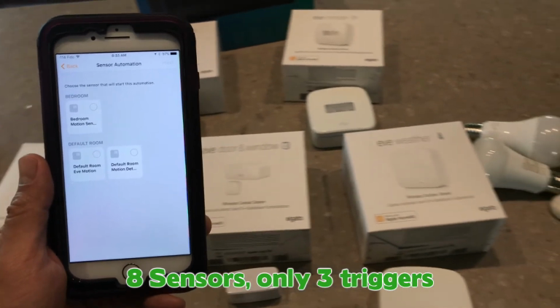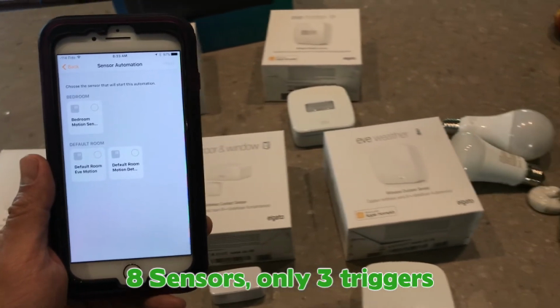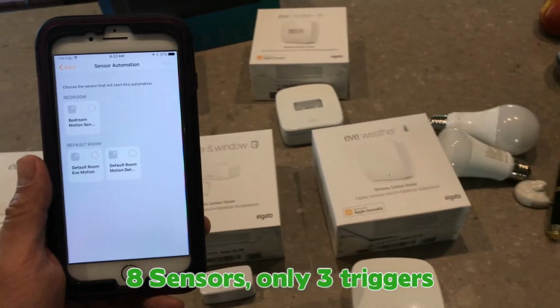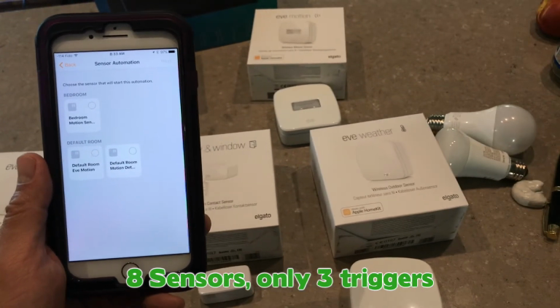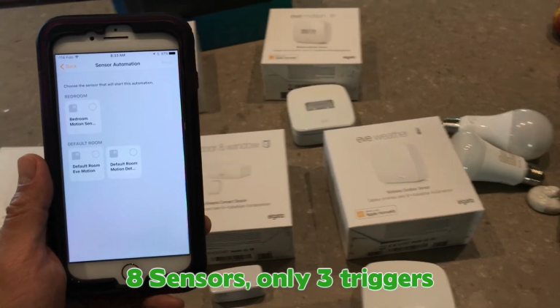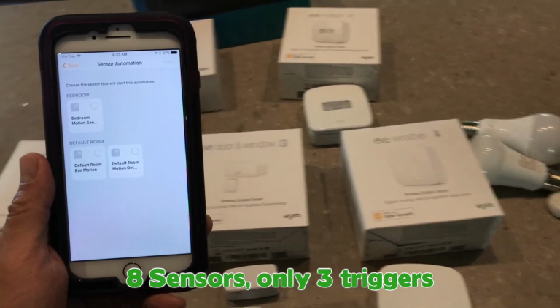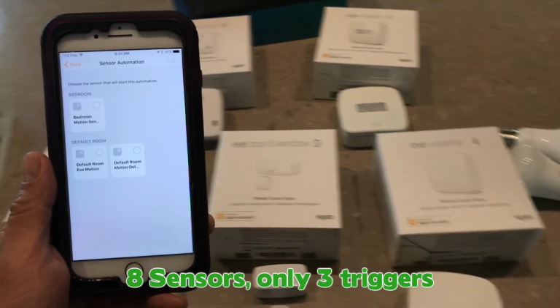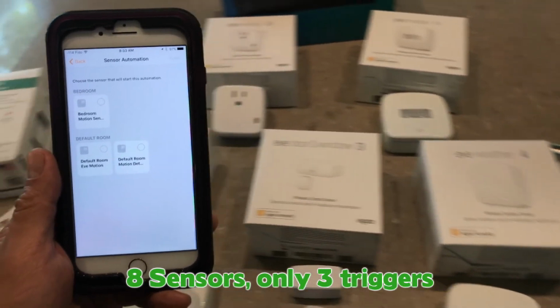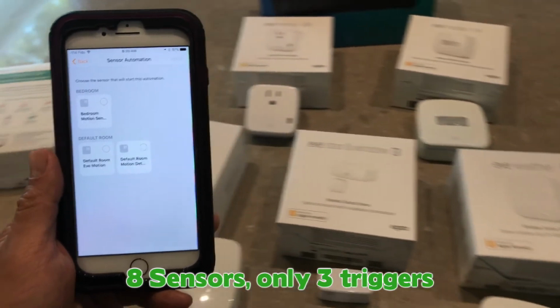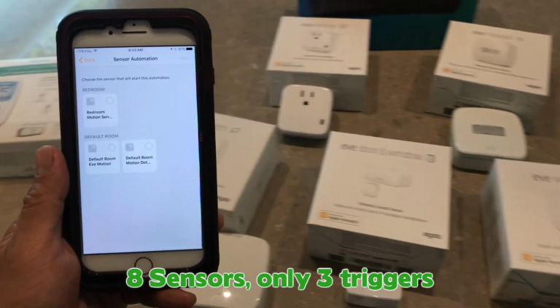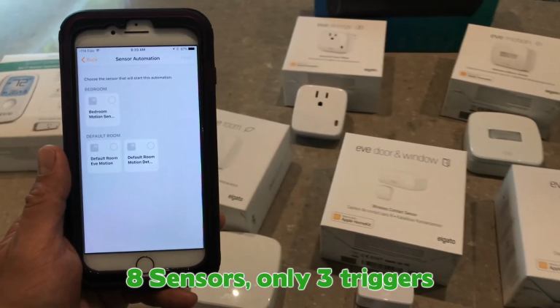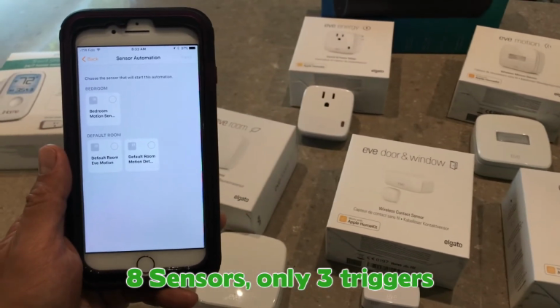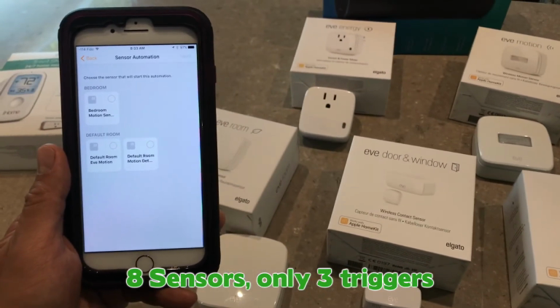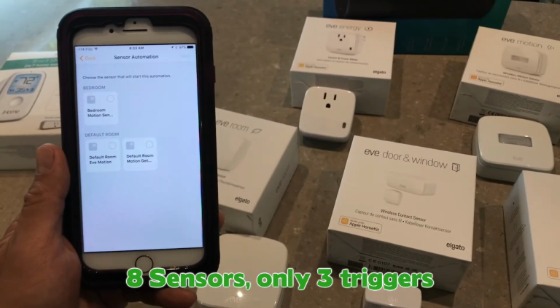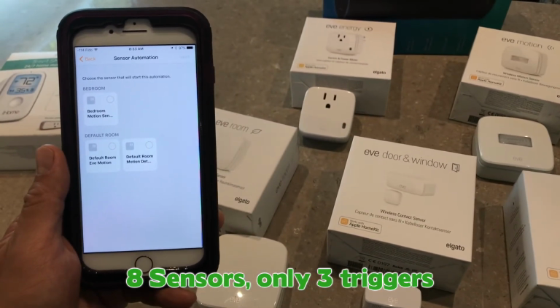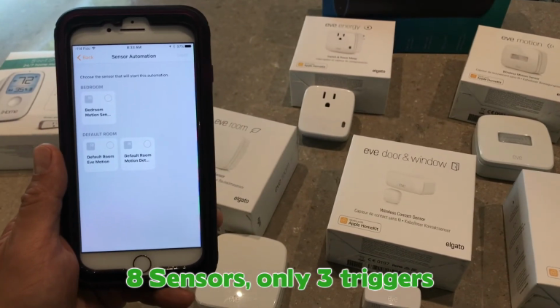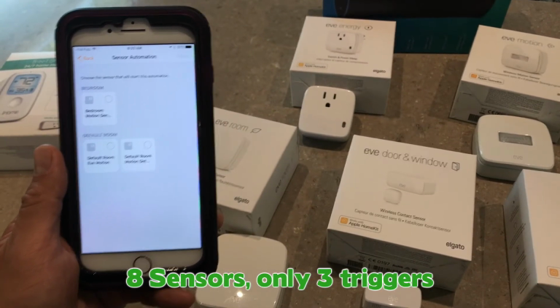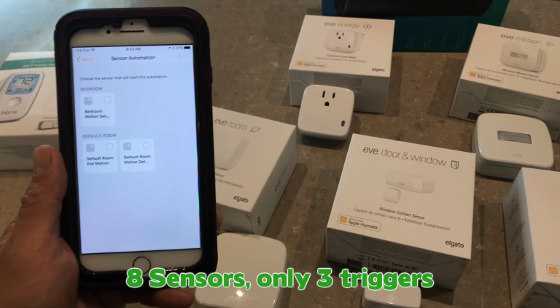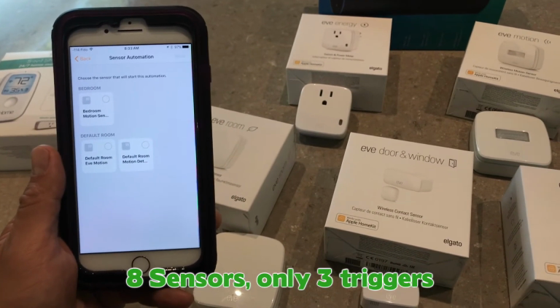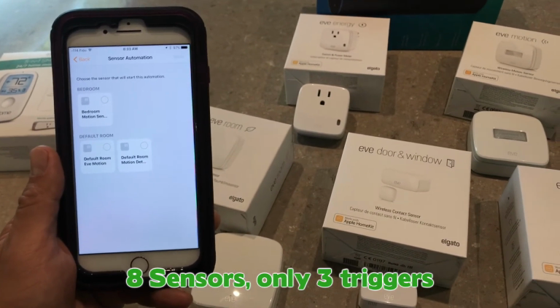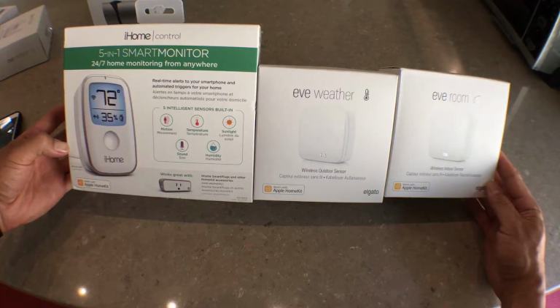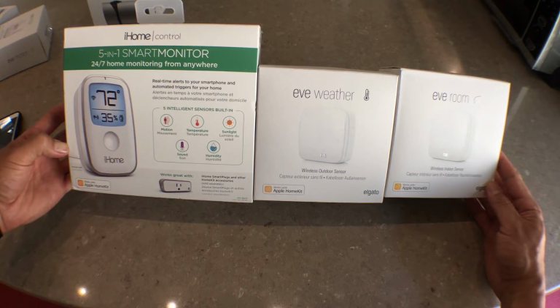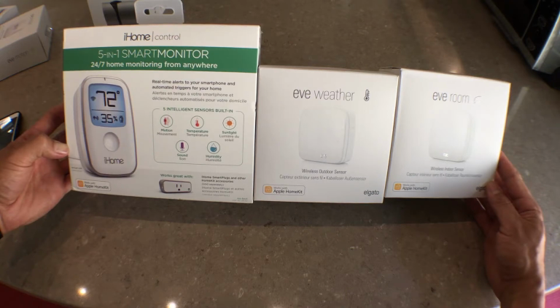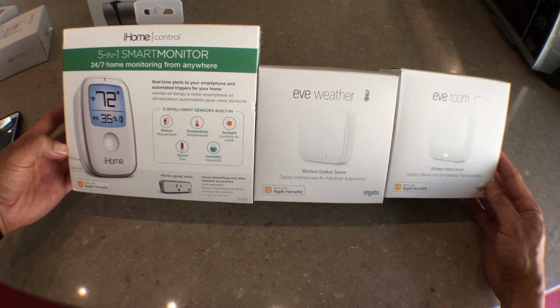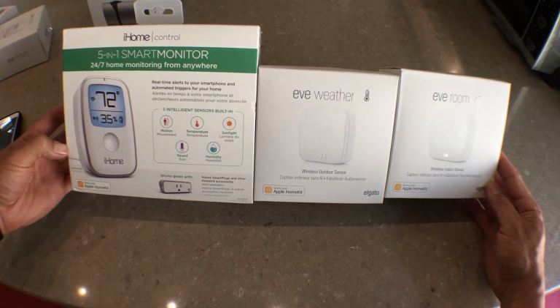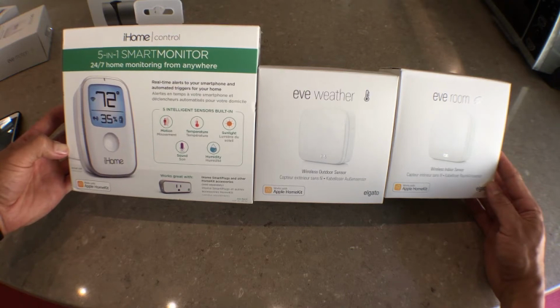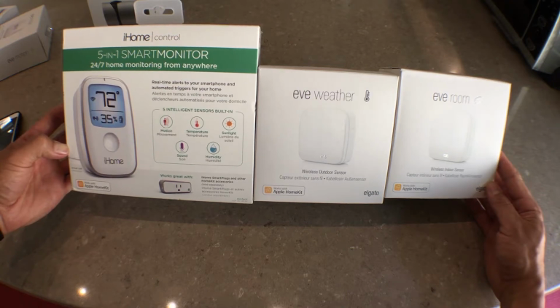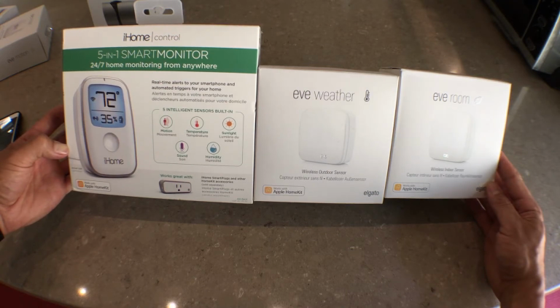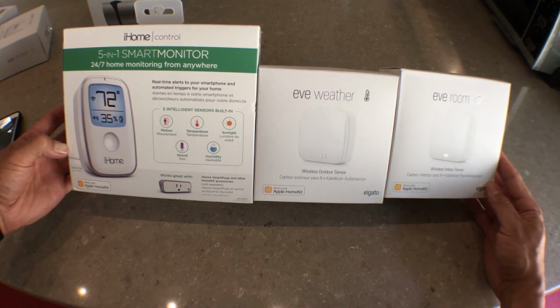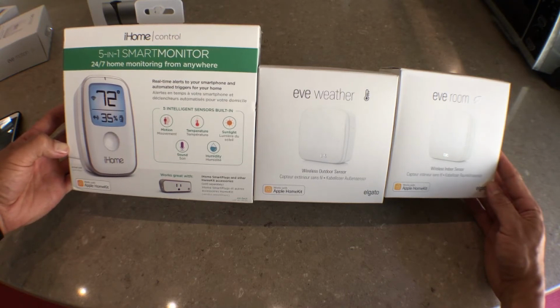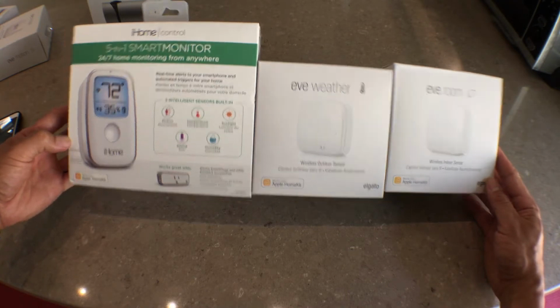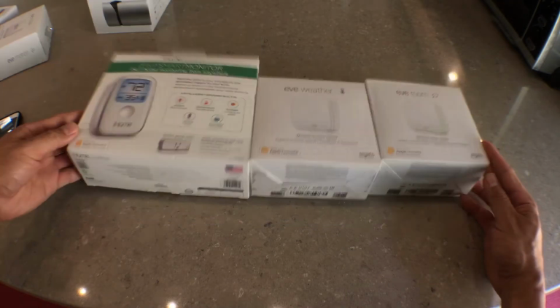I was hoping that Apple would build this level of automation into the iOS 11 Home app, but they didn't — so I guess we'll have to wait another year.